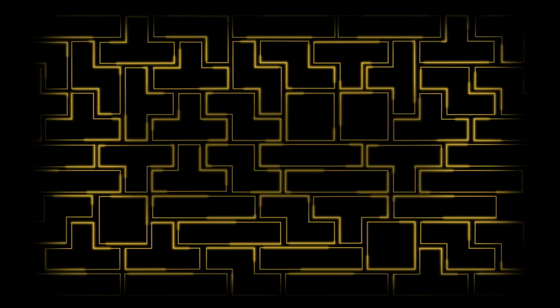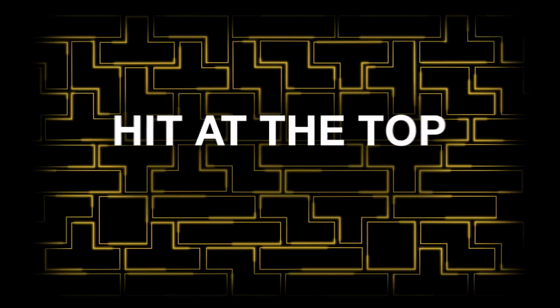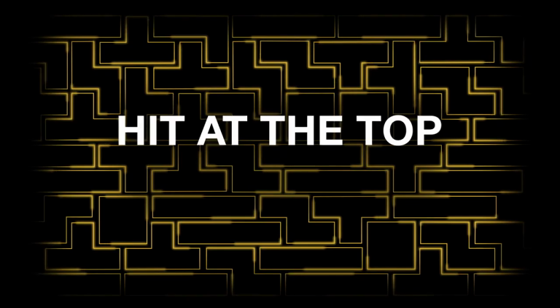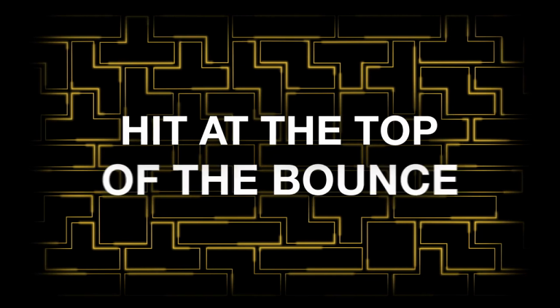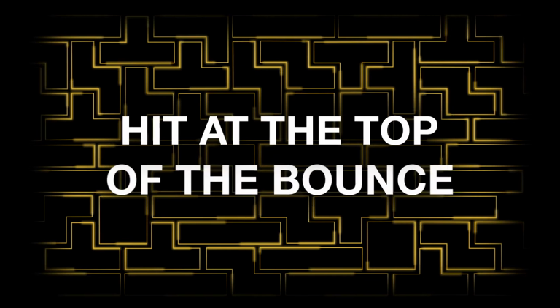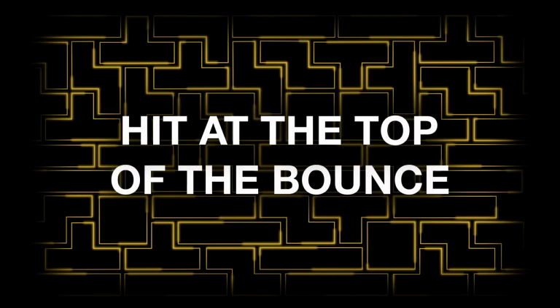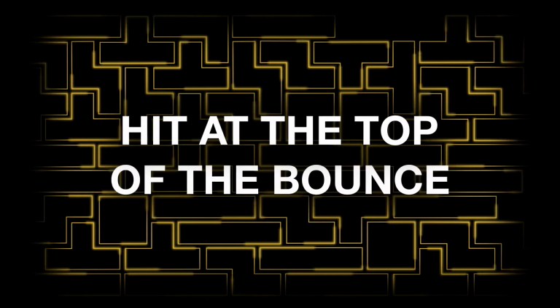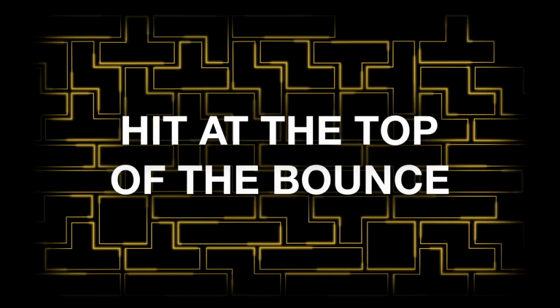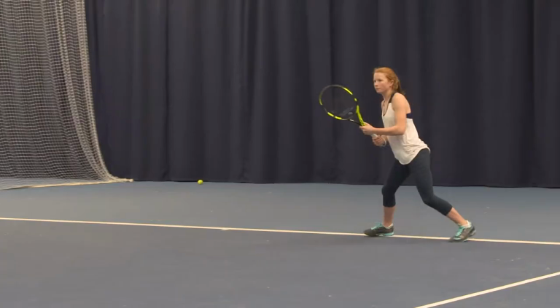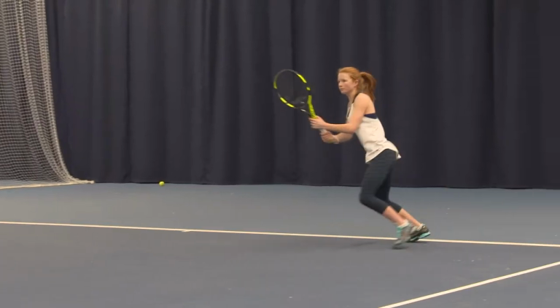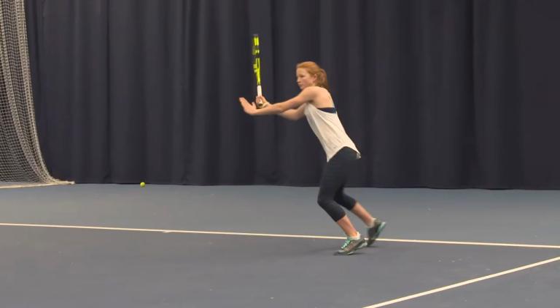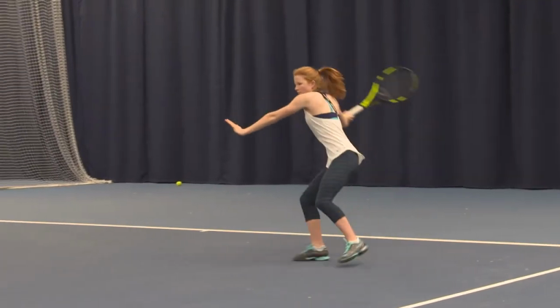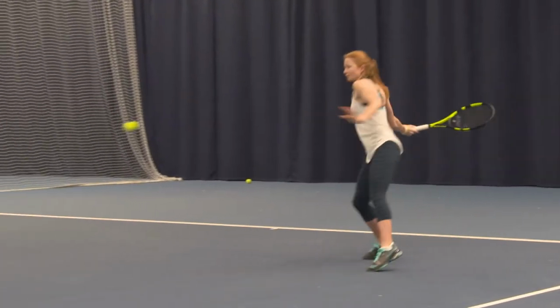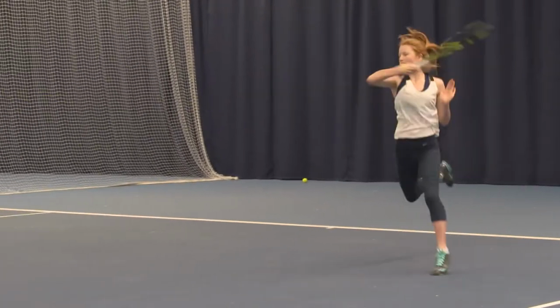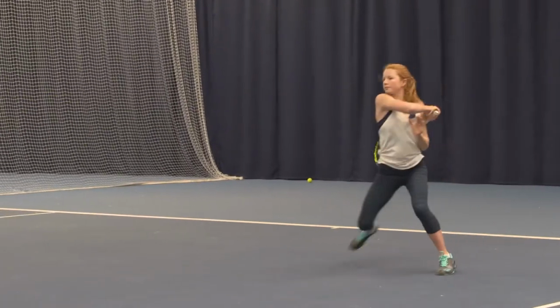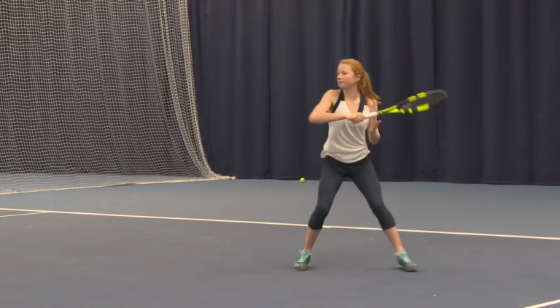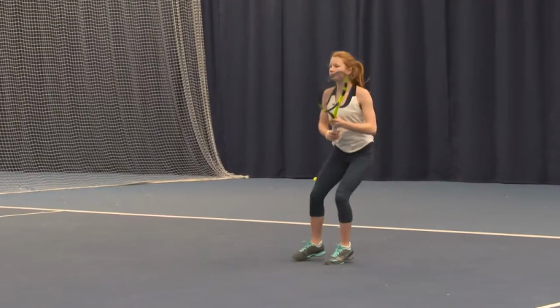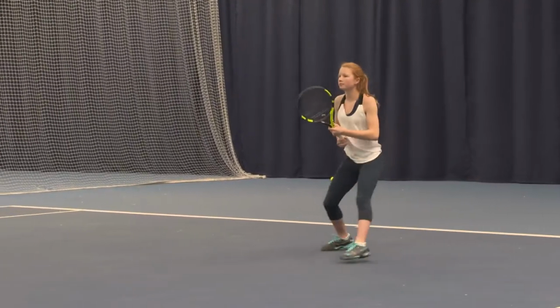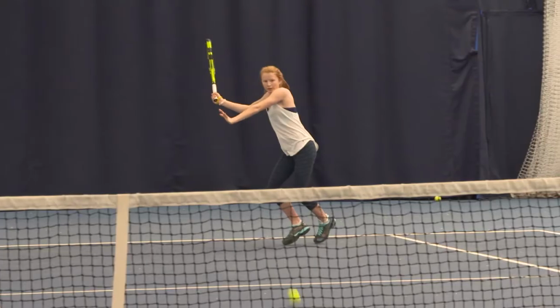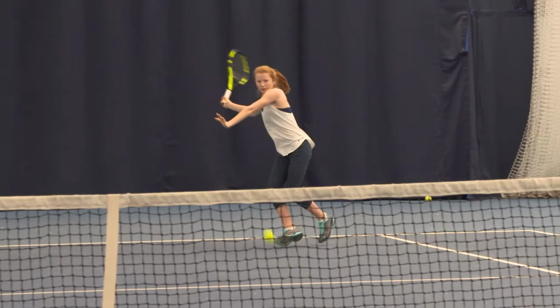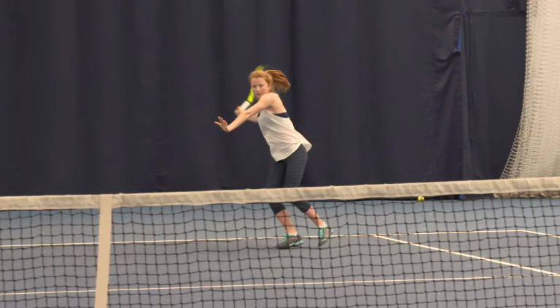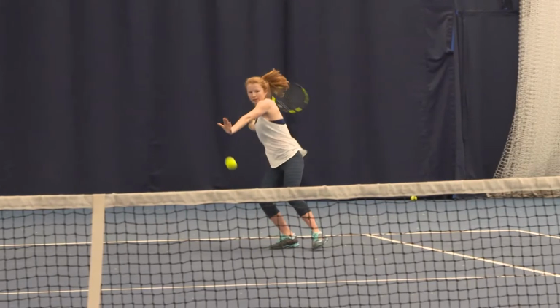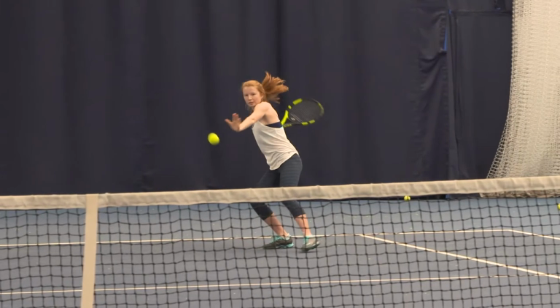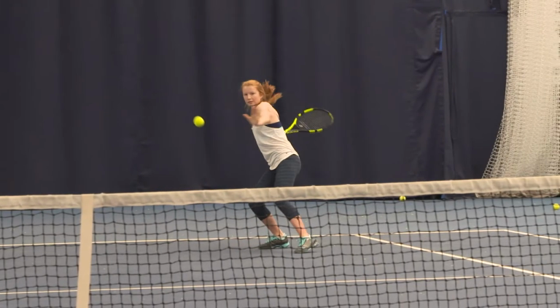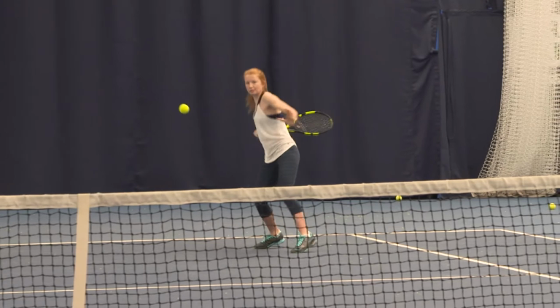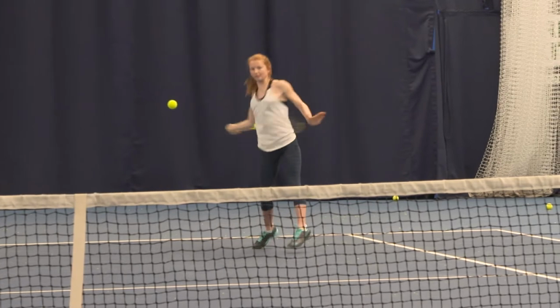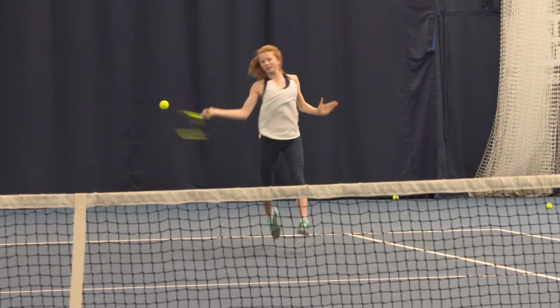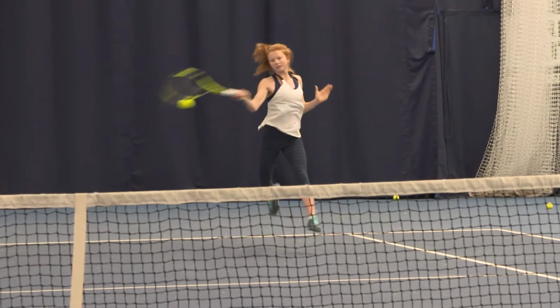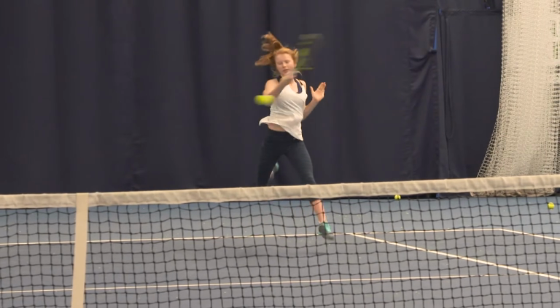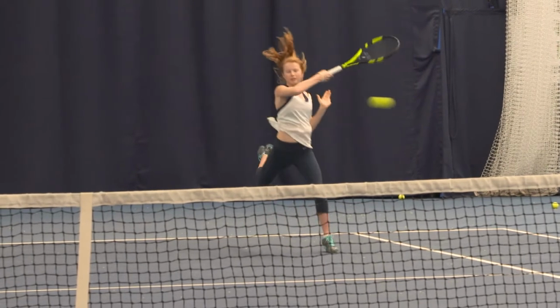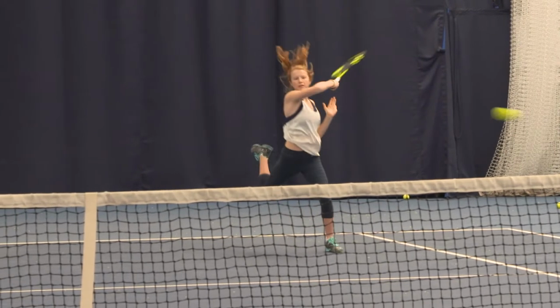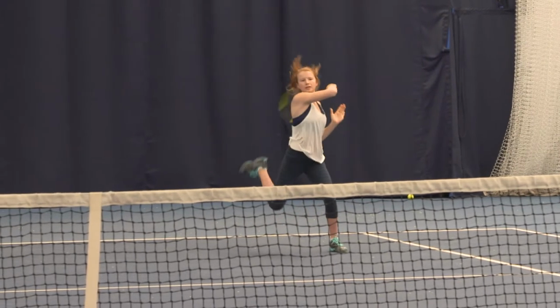Hit at the top of the bounce. Taking the ball at the top of the bounce will take reaction time away from your opponent.